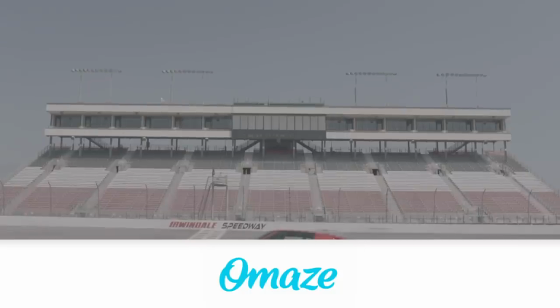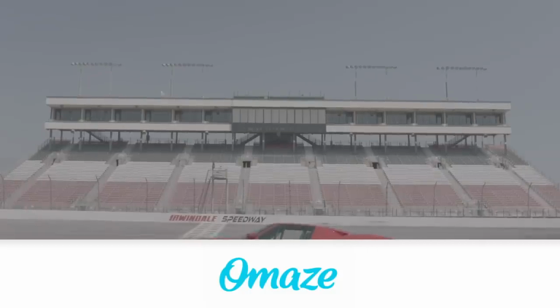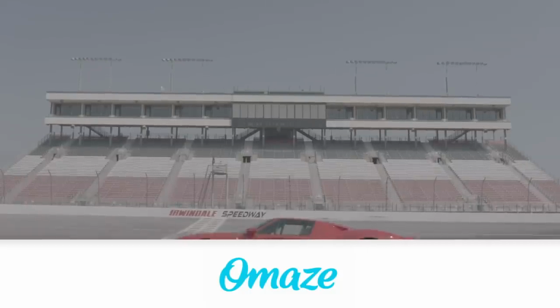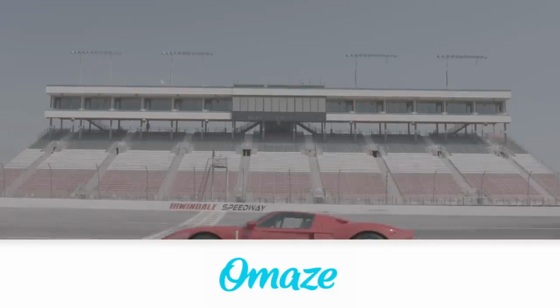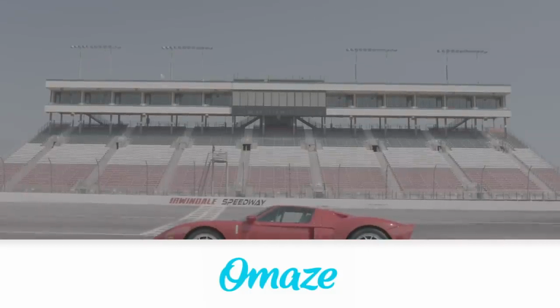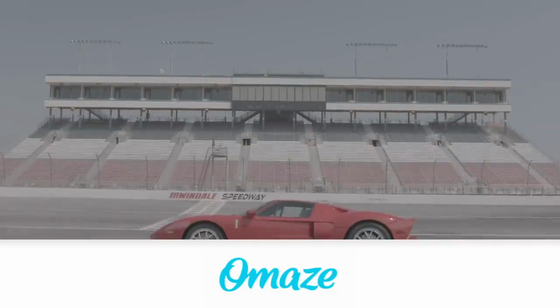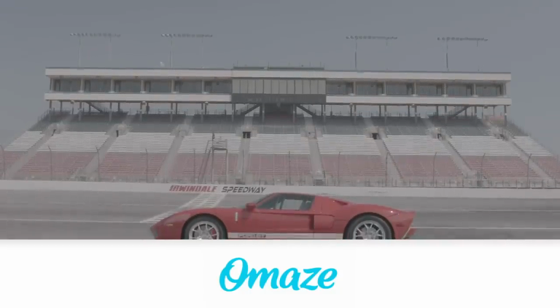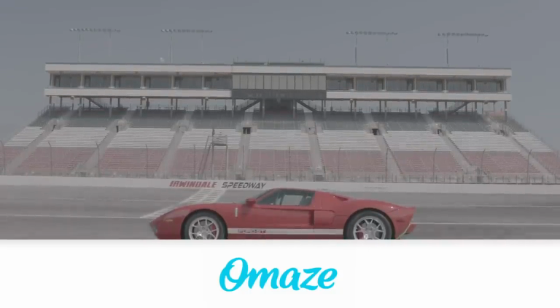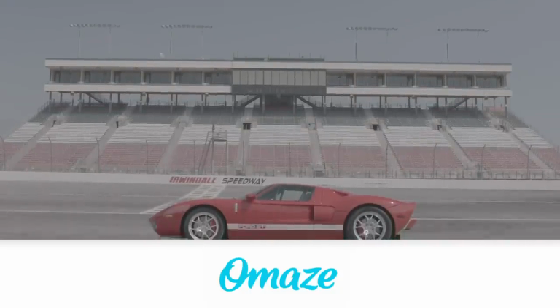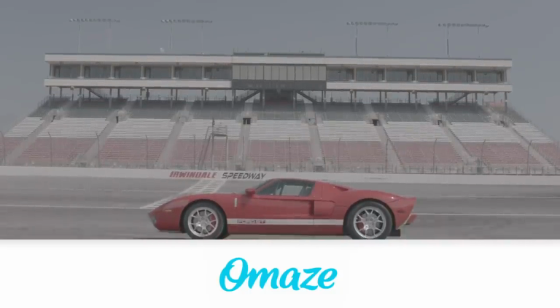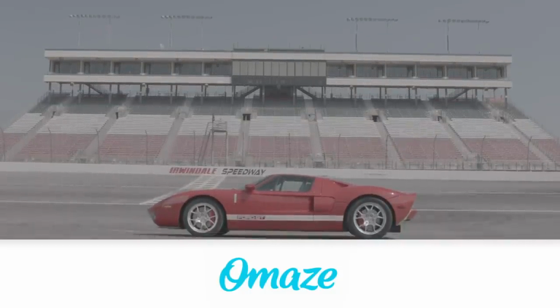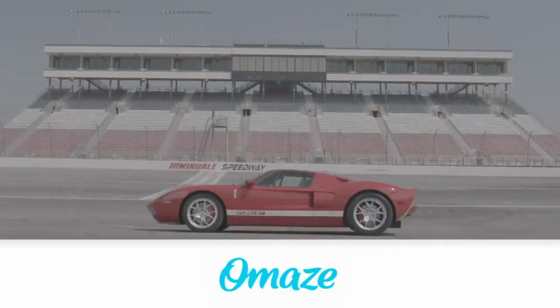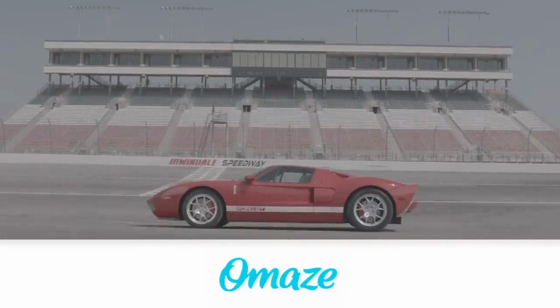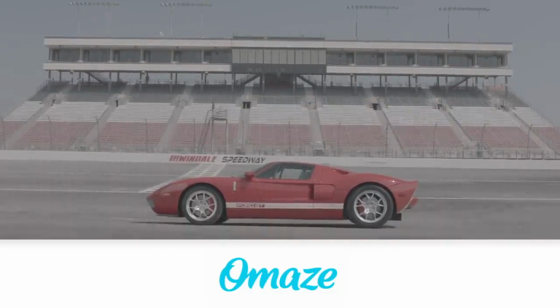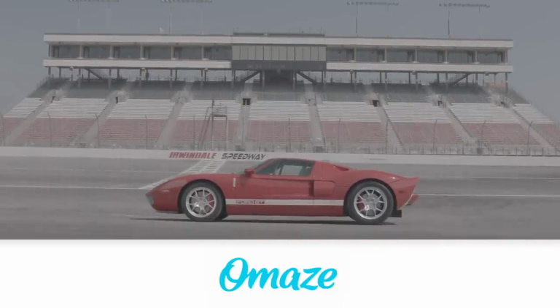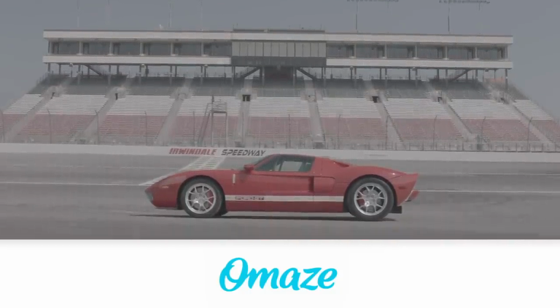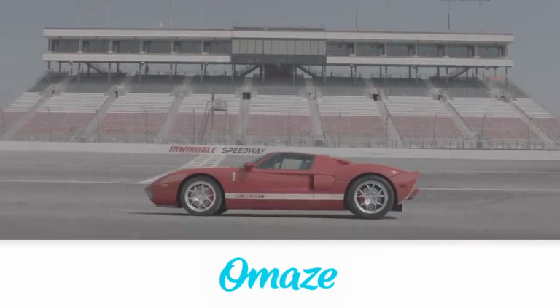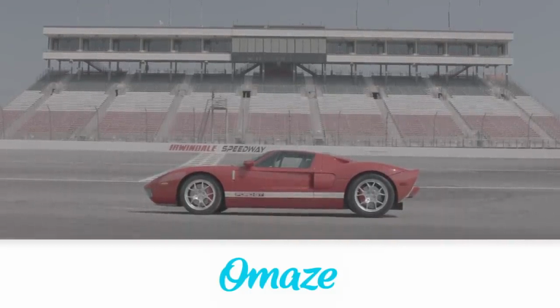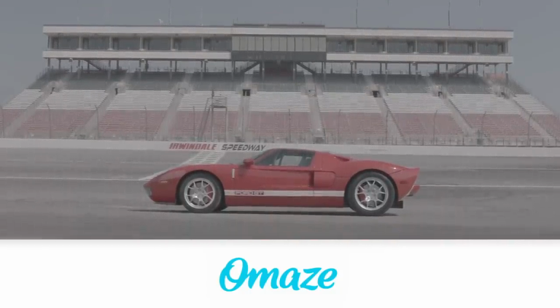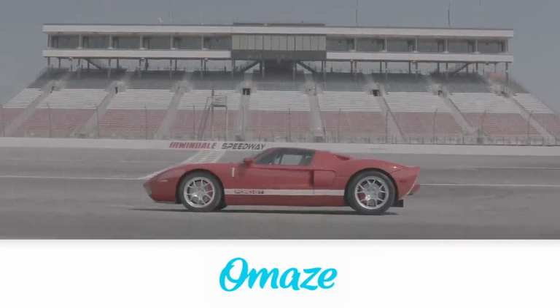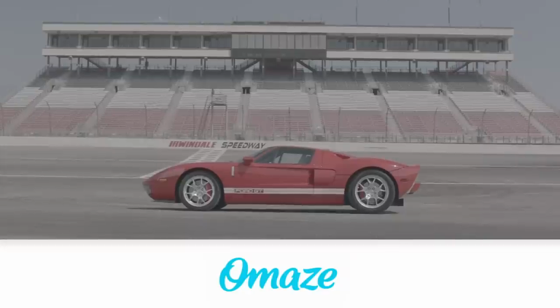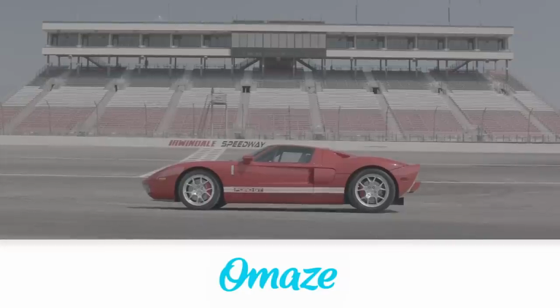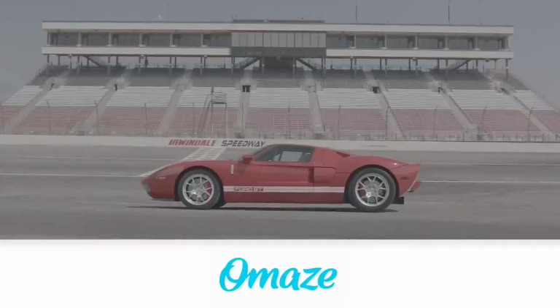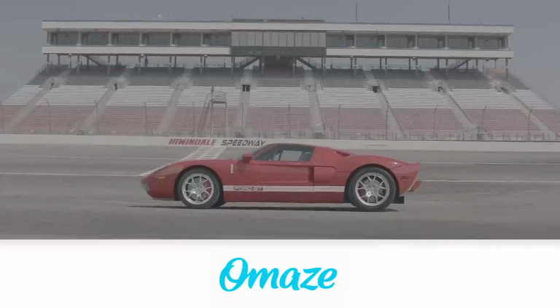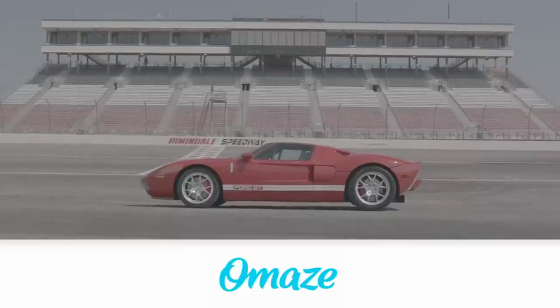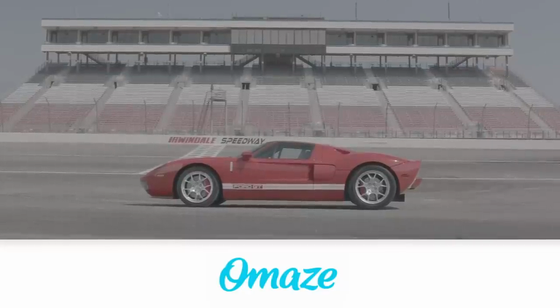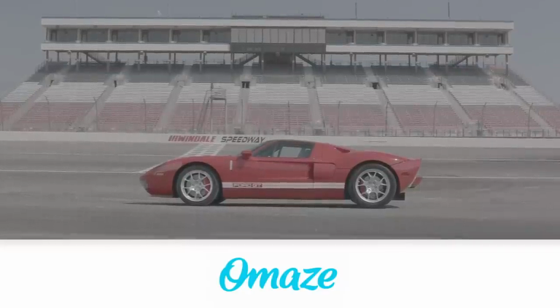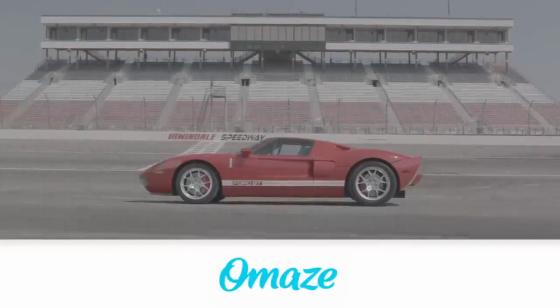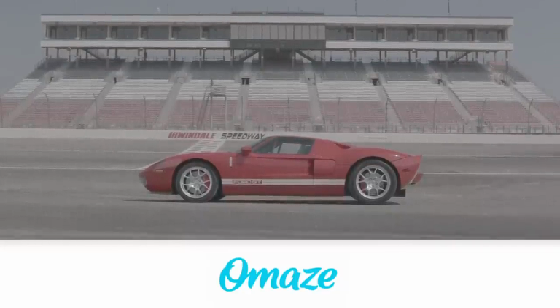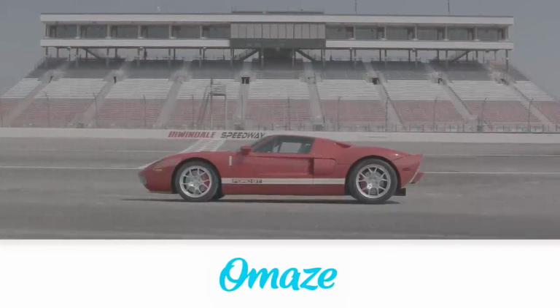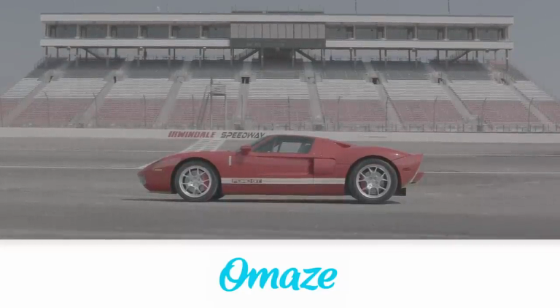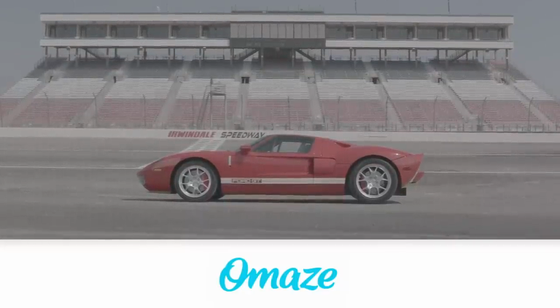Today's episode is sponsored by Omaze. Enter for your chance to win a Ford GT at omaze.com/carsandcameras.